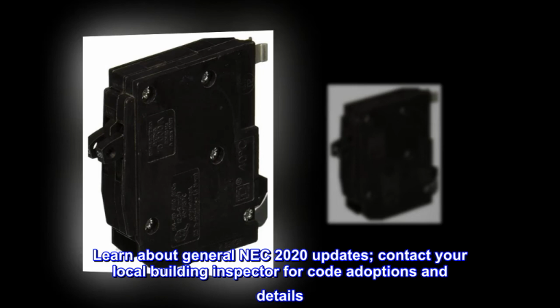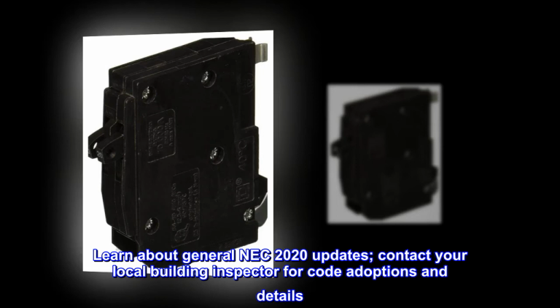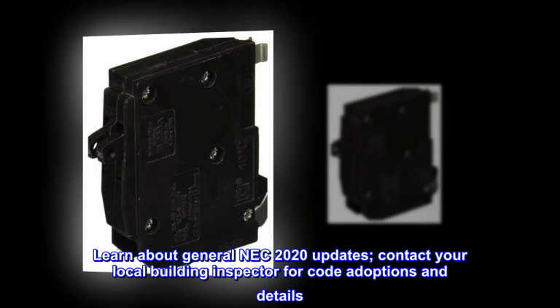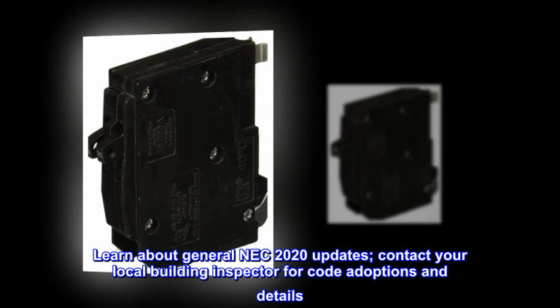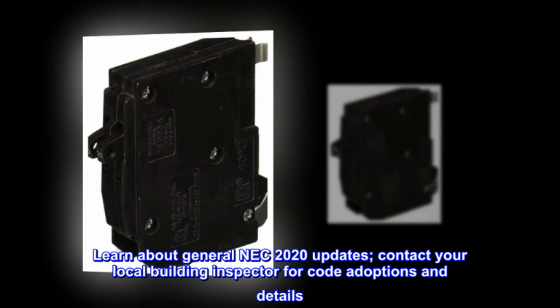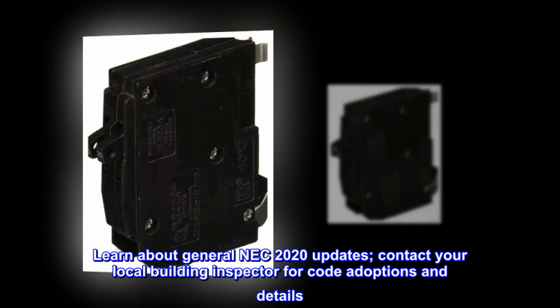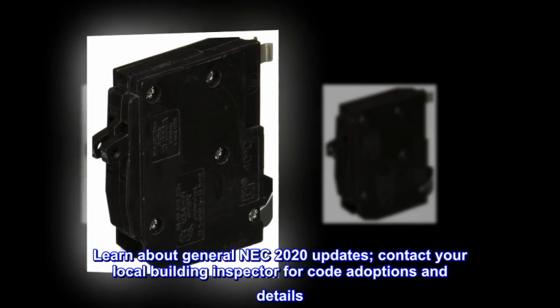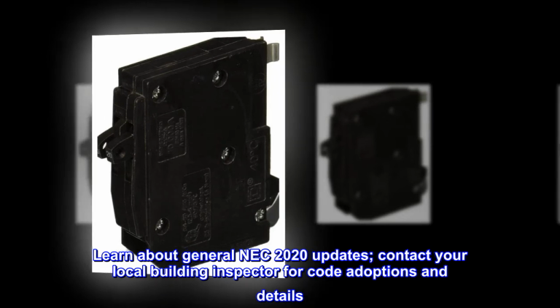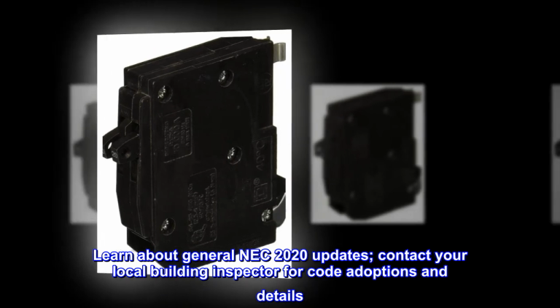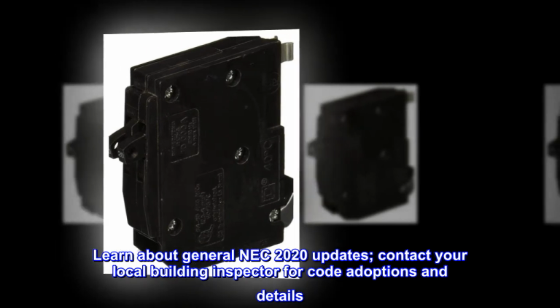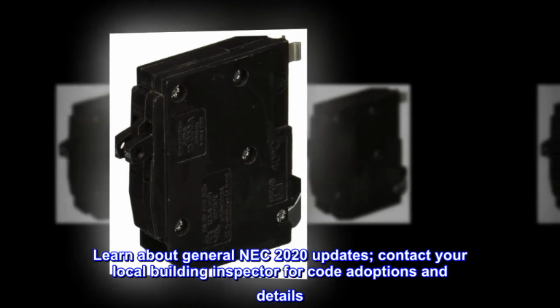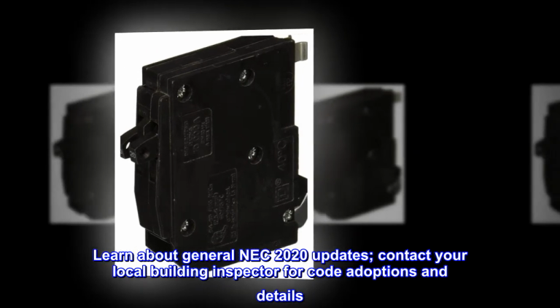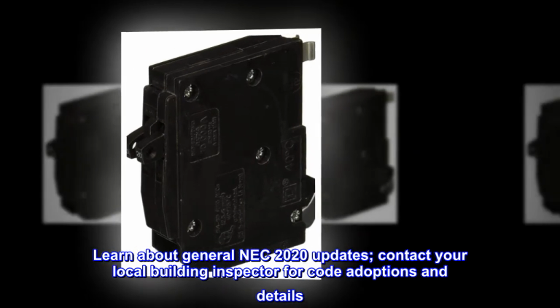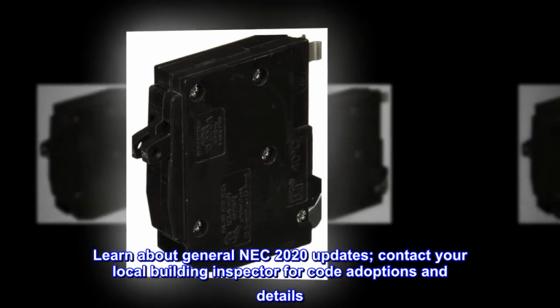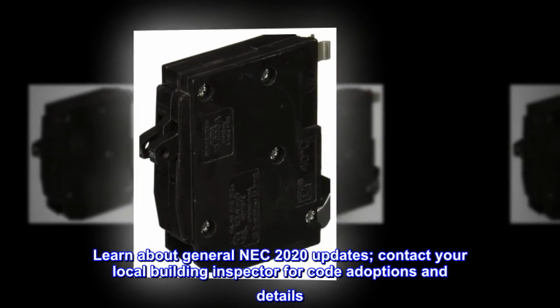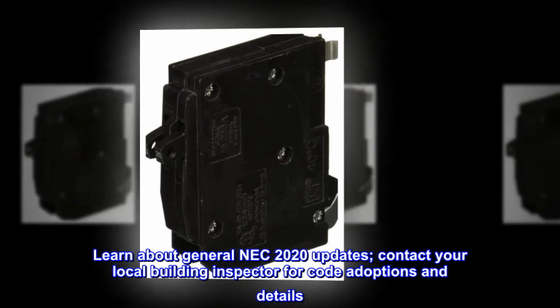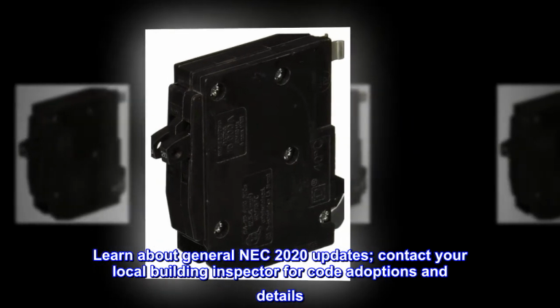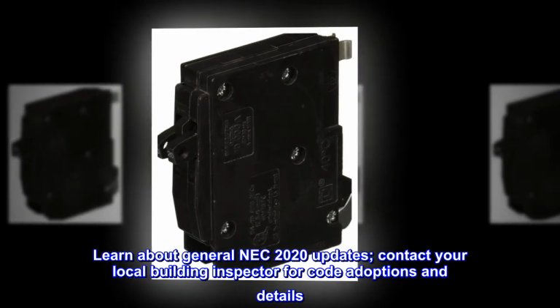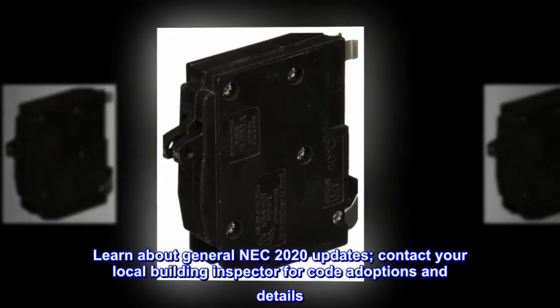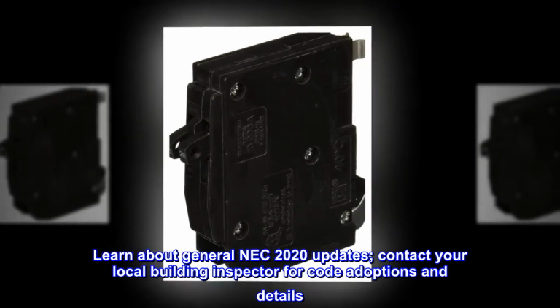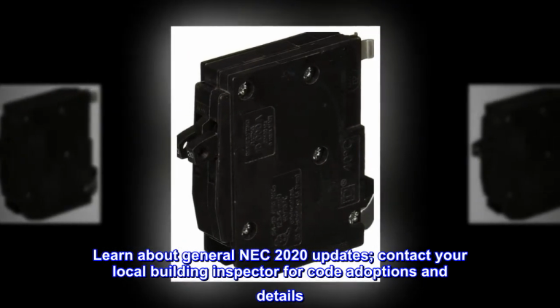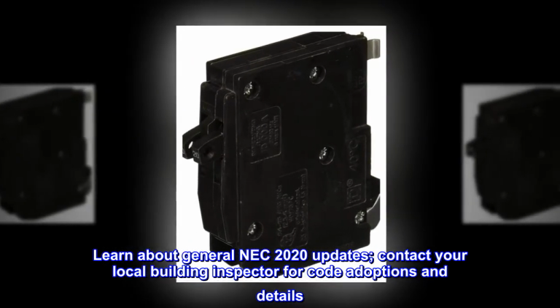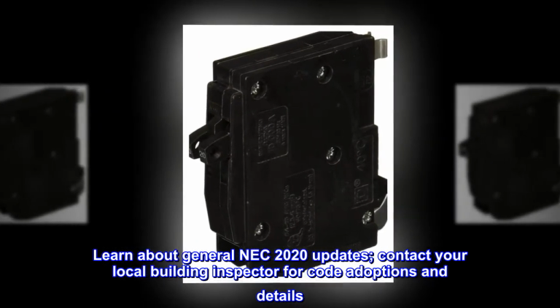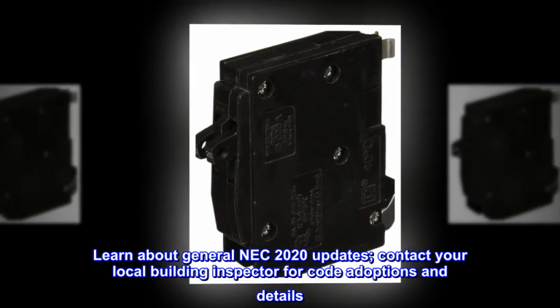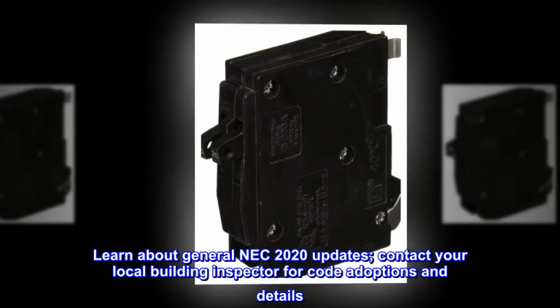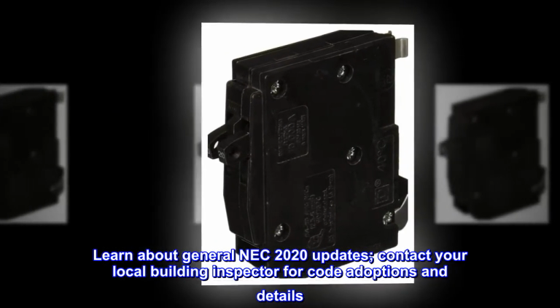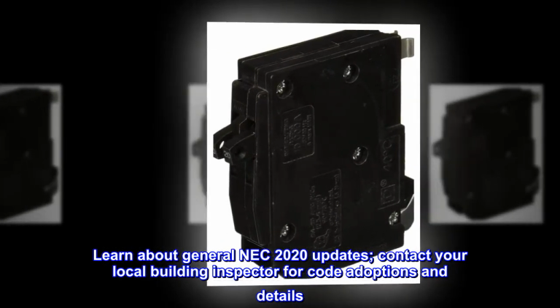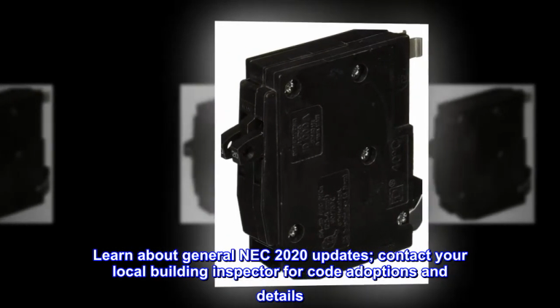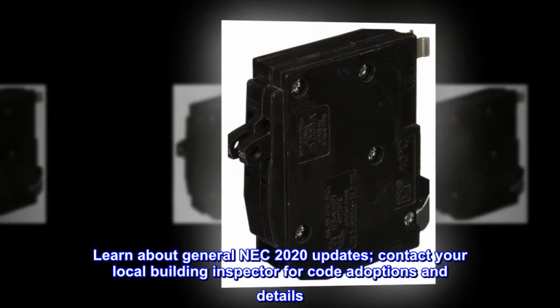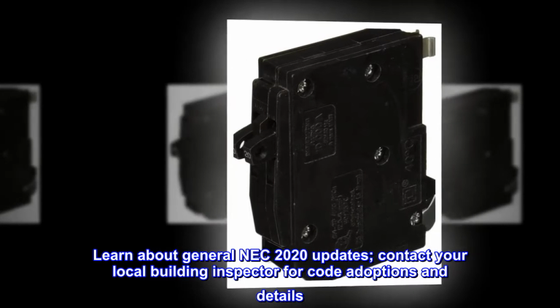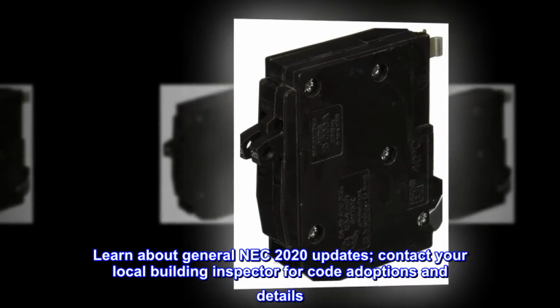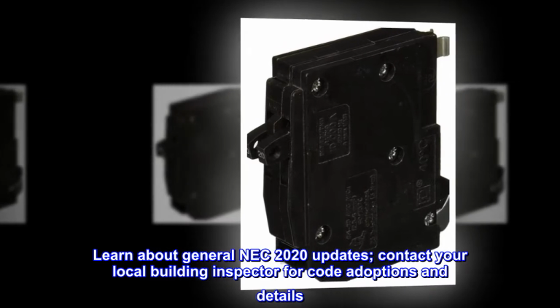Learn about general NEC 2020 updates. Contact your local building inspector for code adoptions and details.